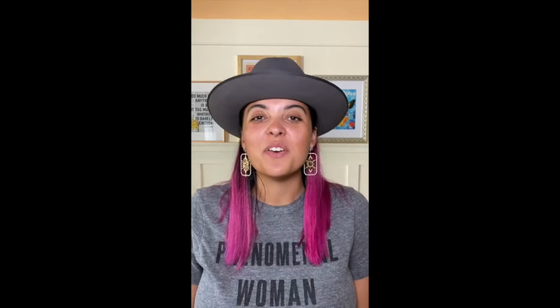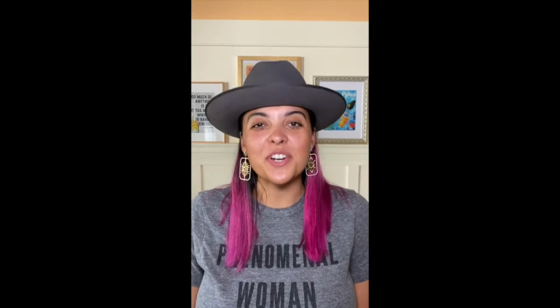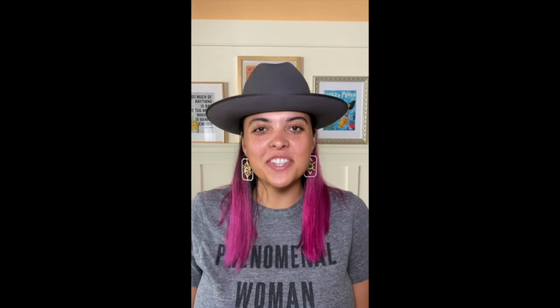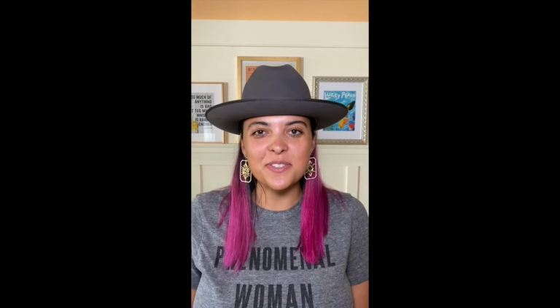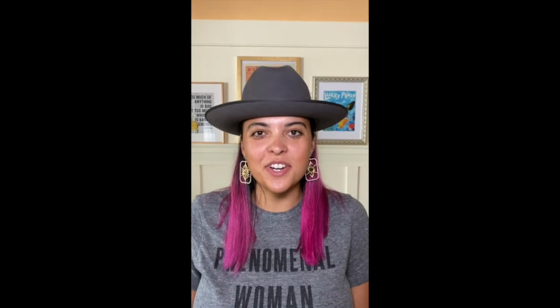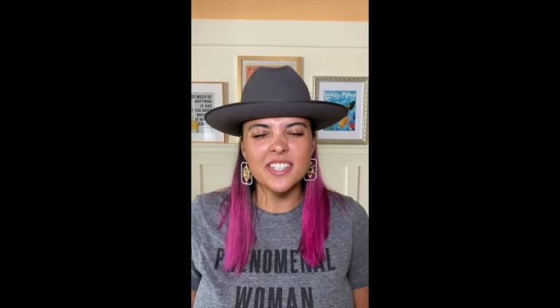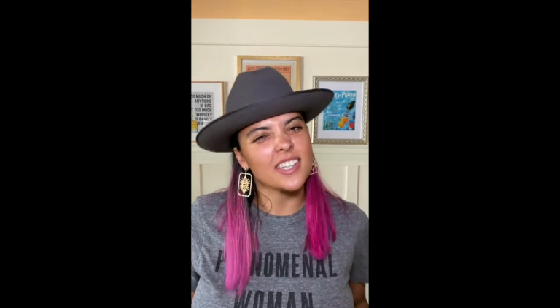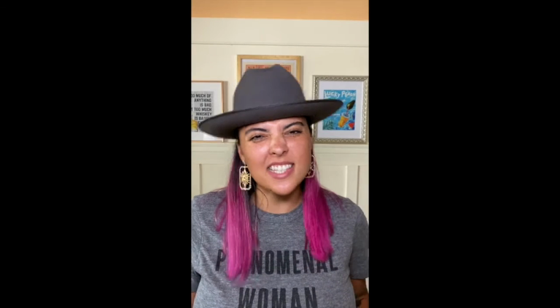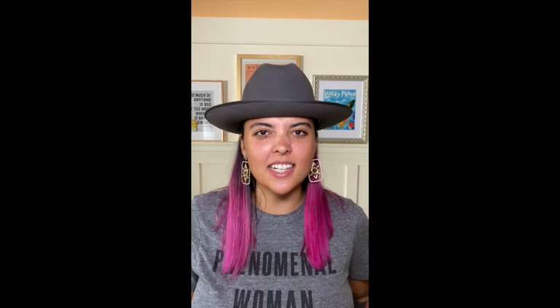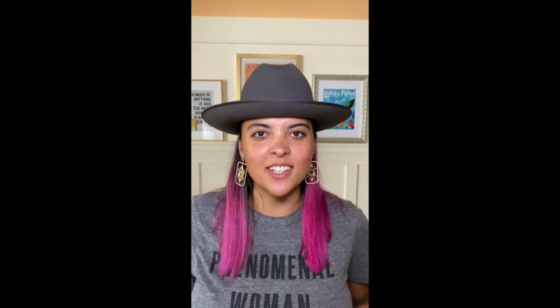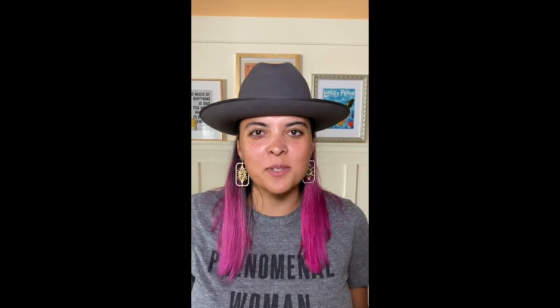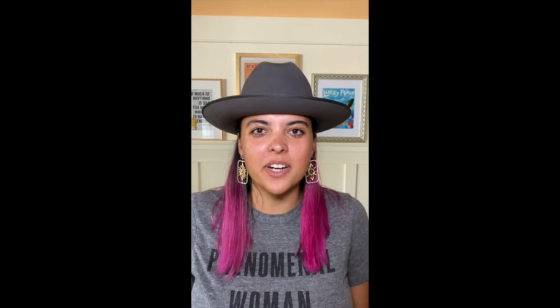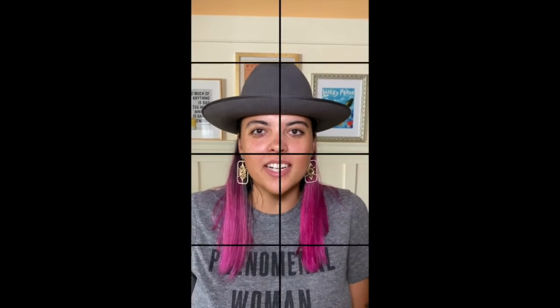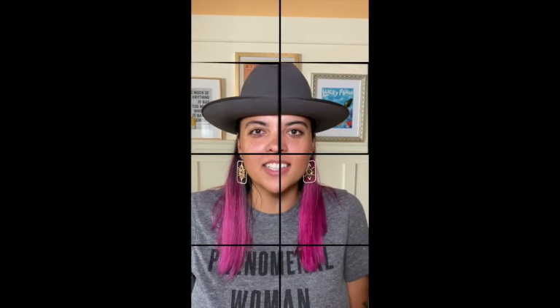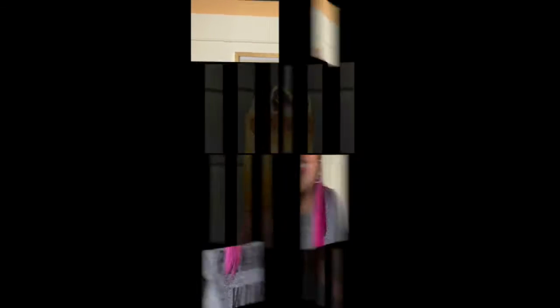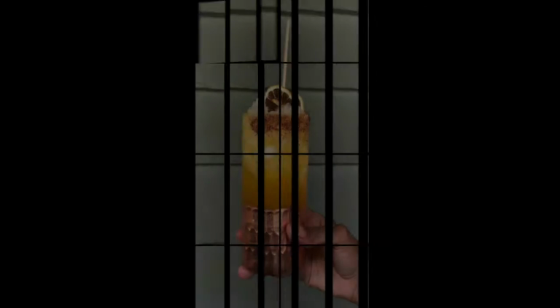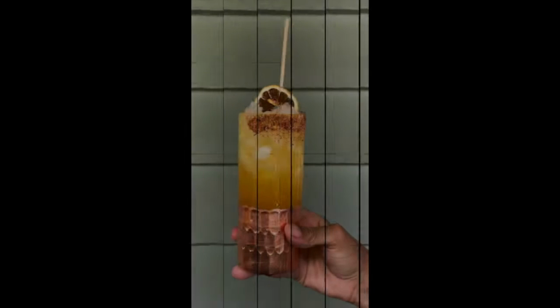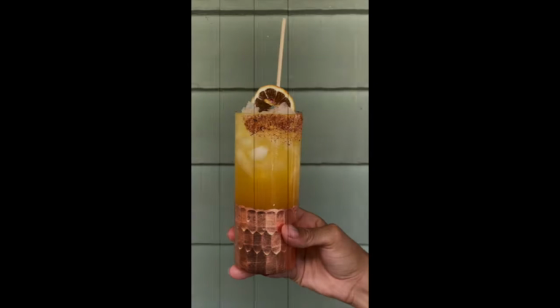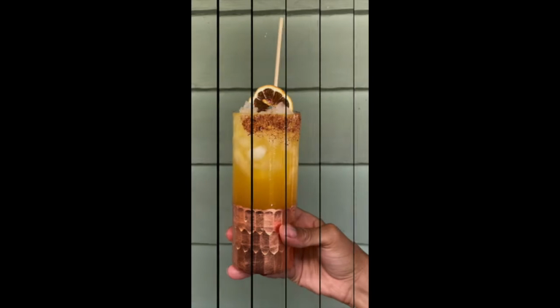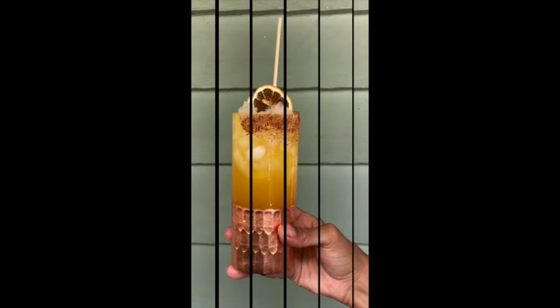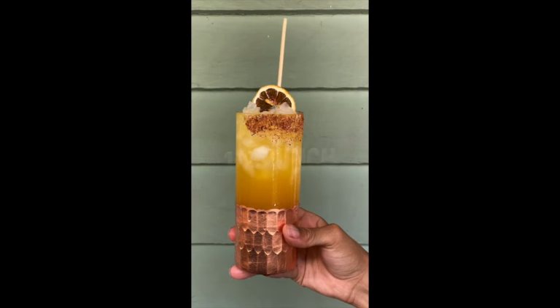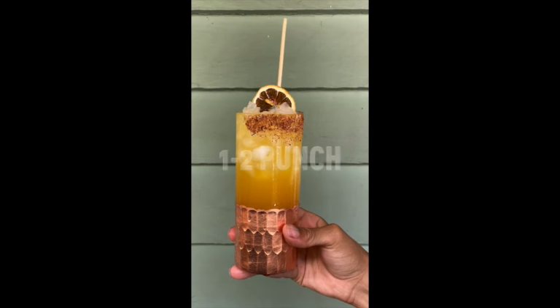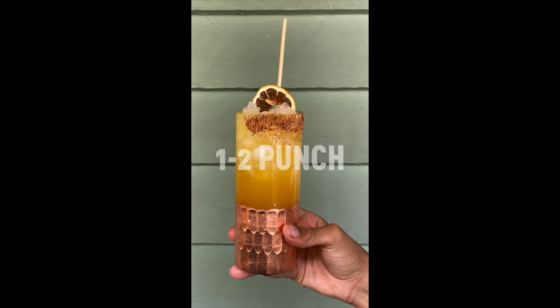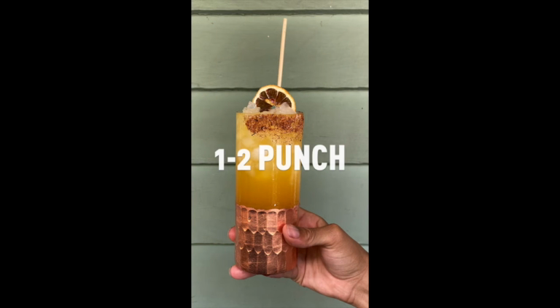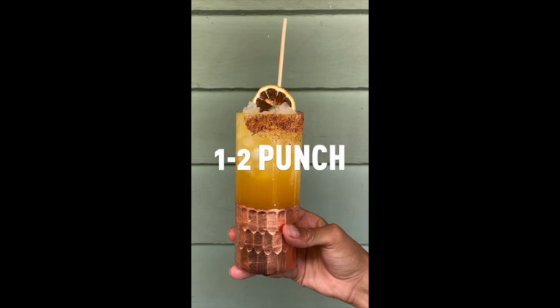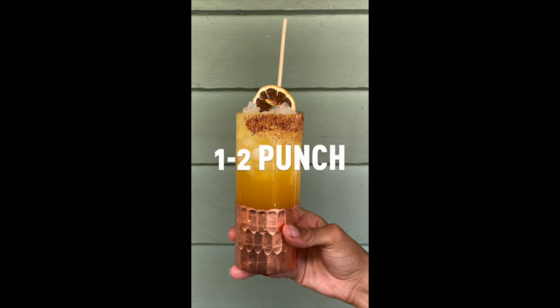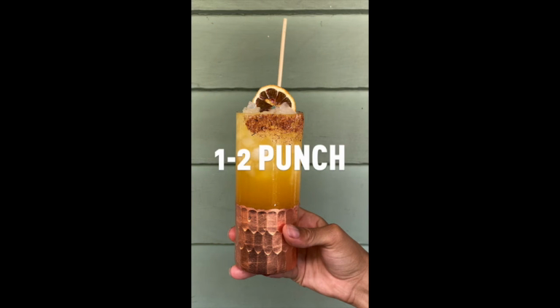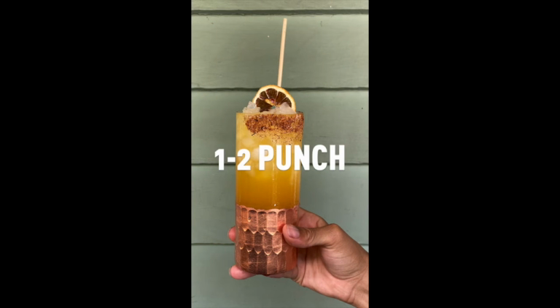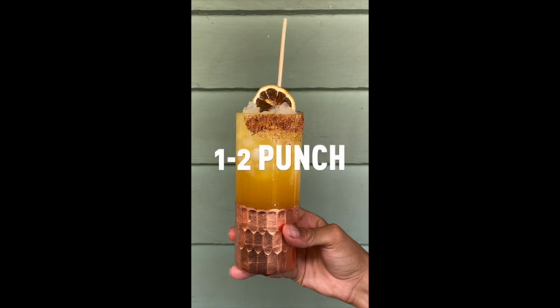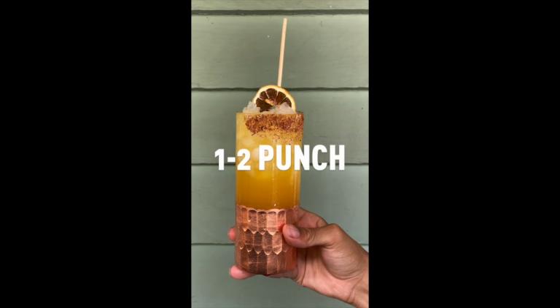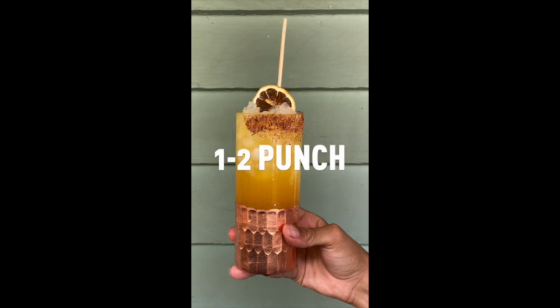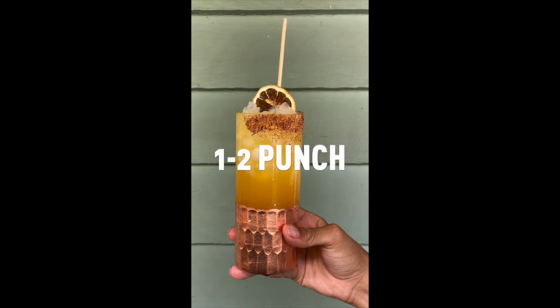First things first, let's get a little lubricated. Today I'm going to be showing y'all how to make my one-two punch.